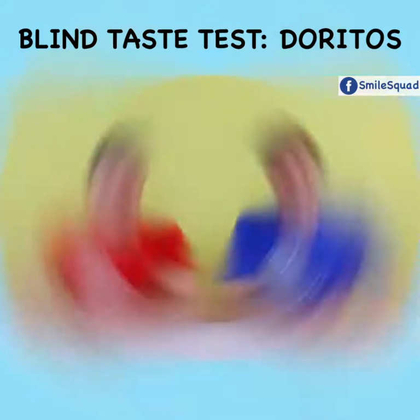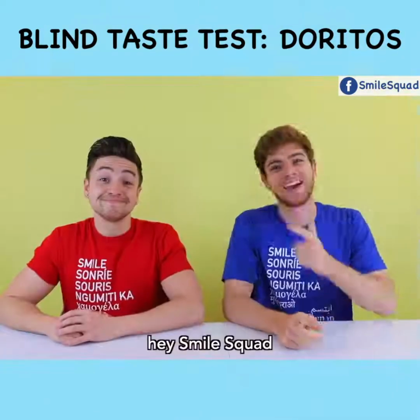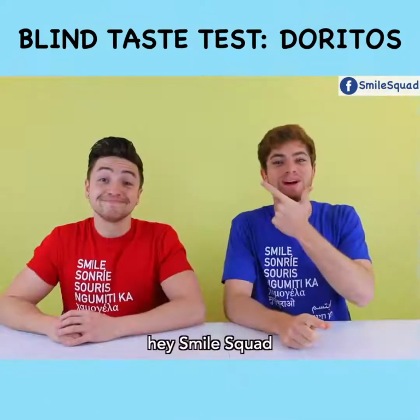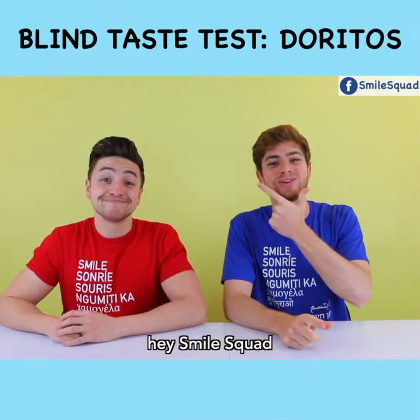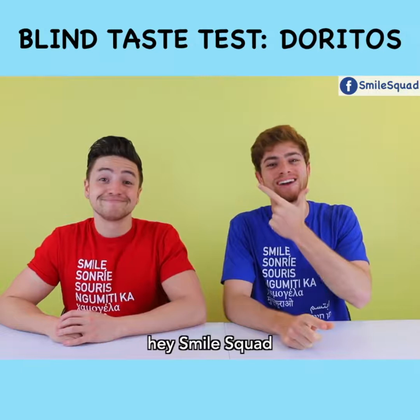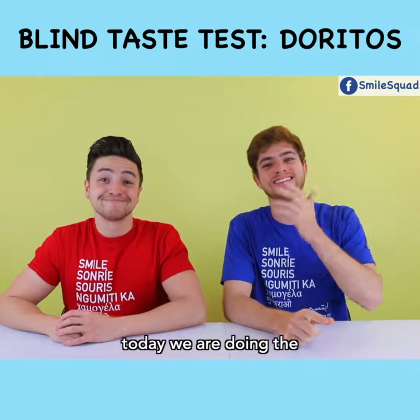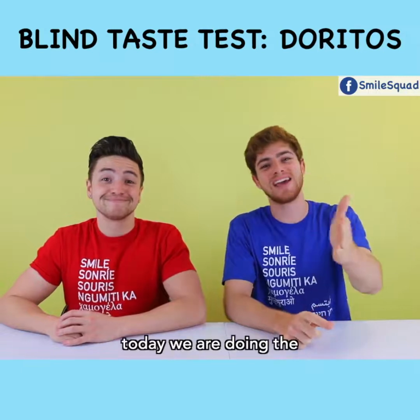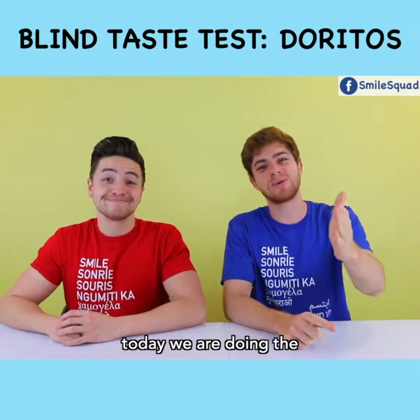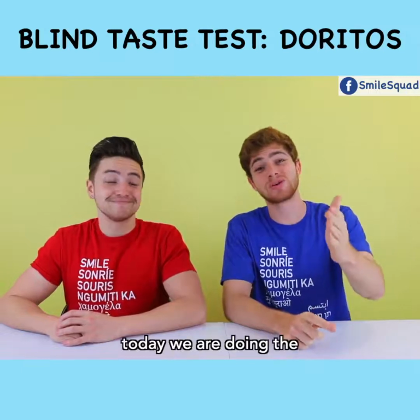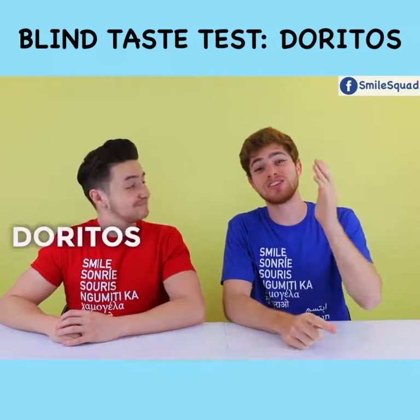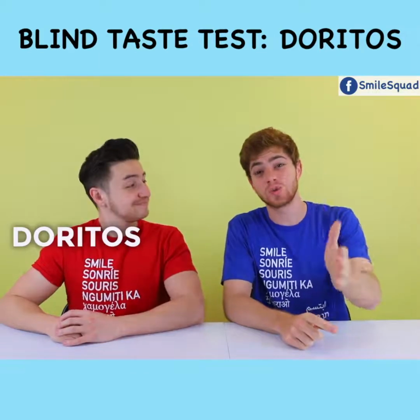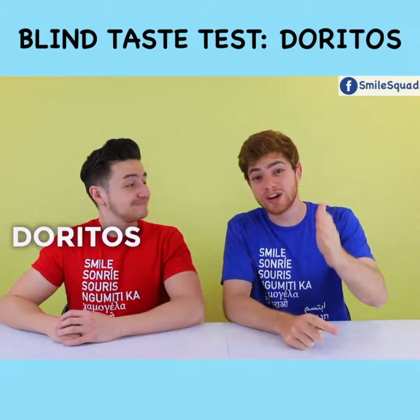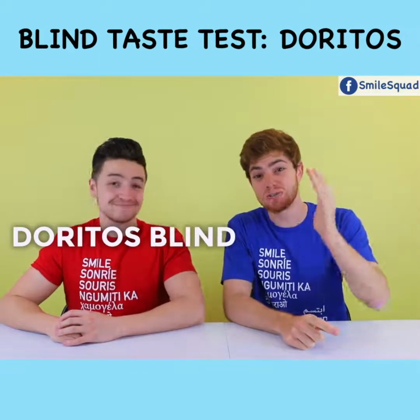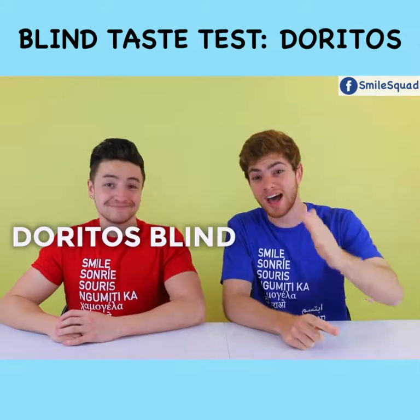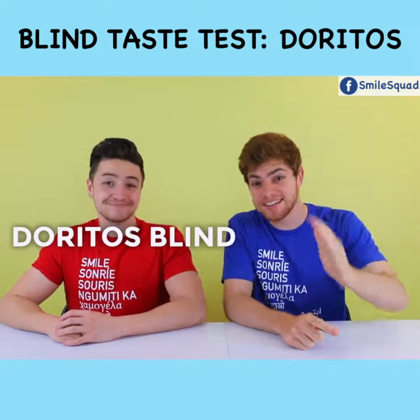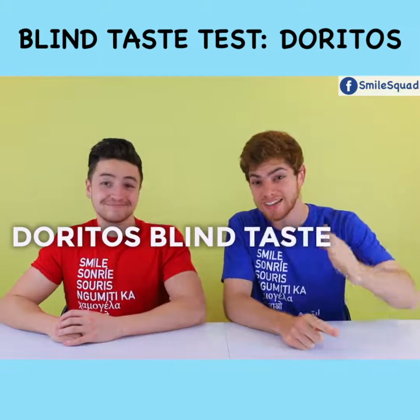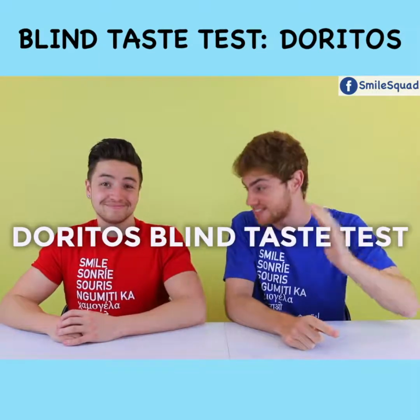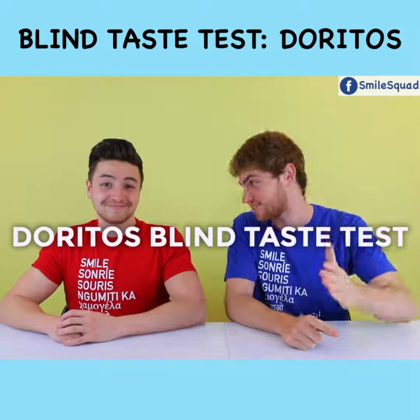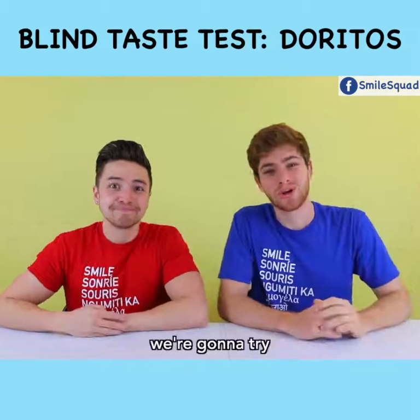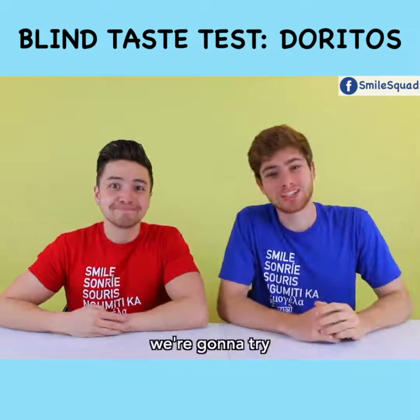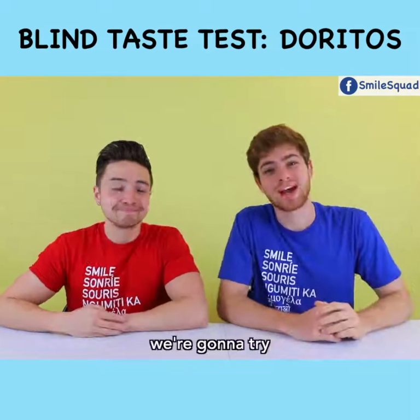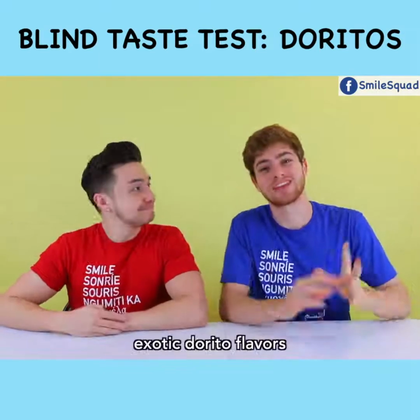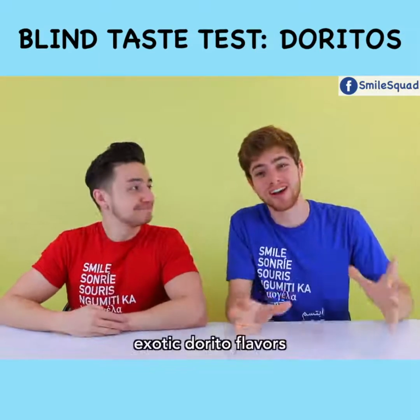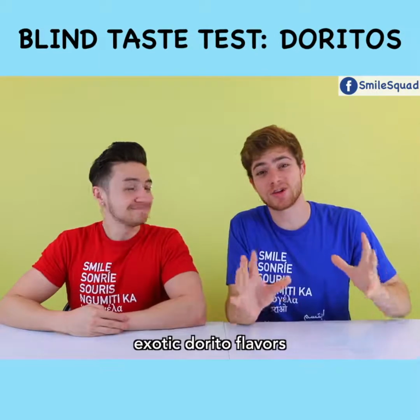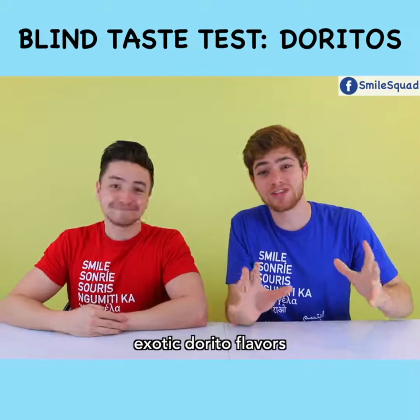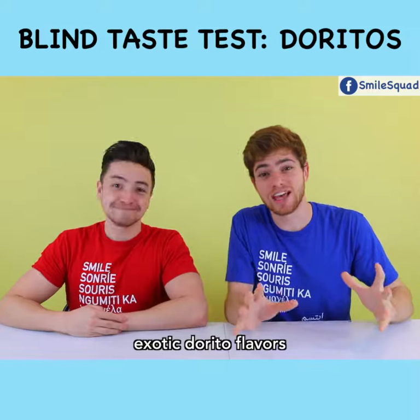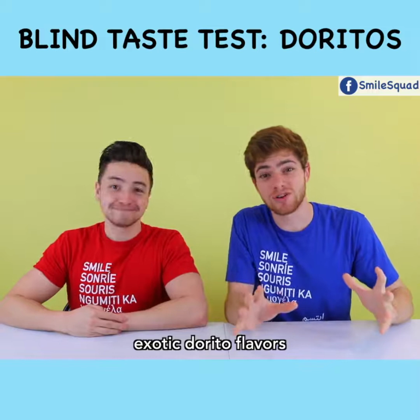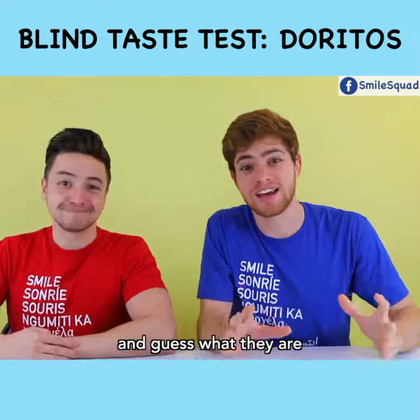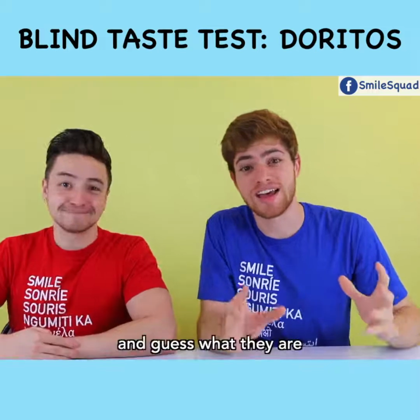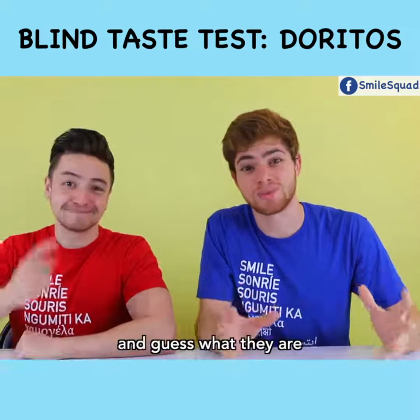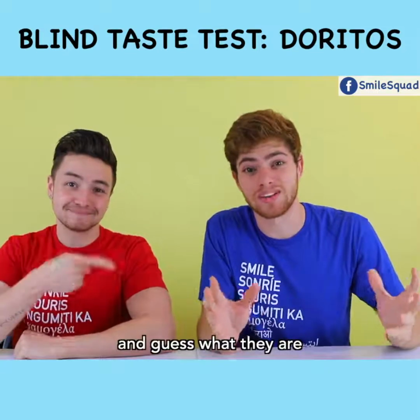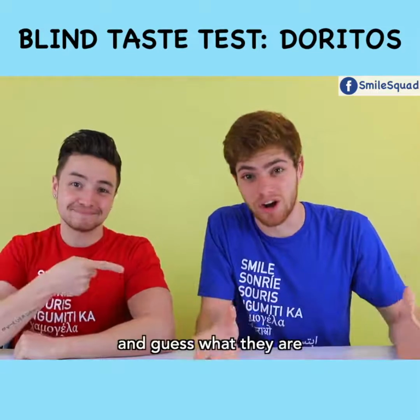Hey Smell Squad! Today we are doing the Doritos blind taste test. We're gonna try exotic Dorito flavors and guess what they are.